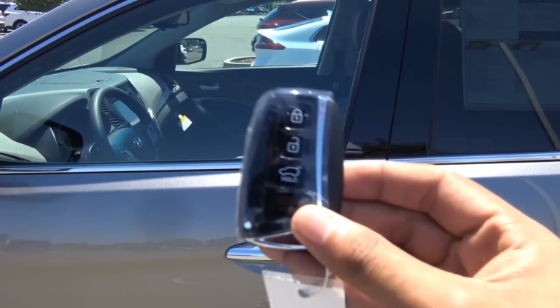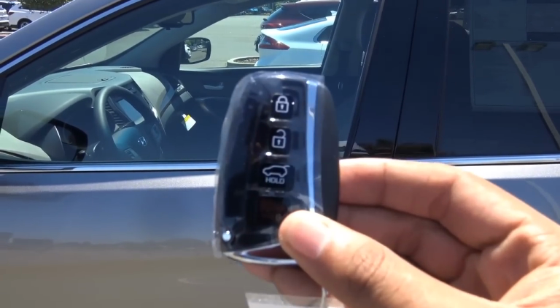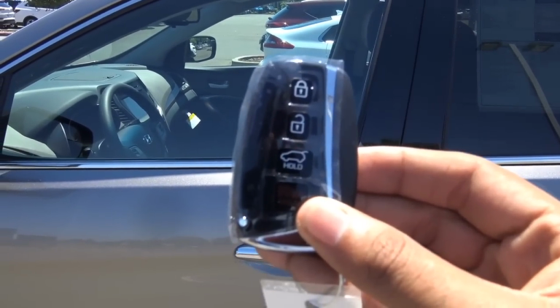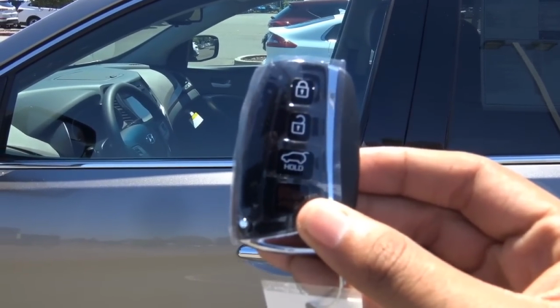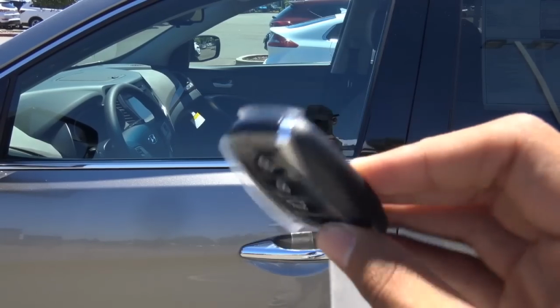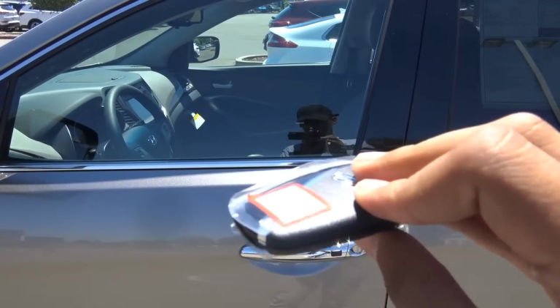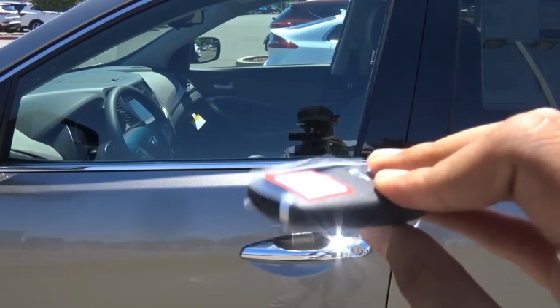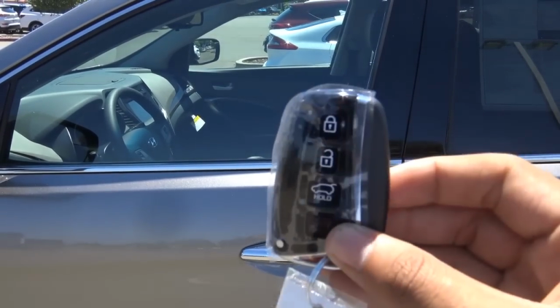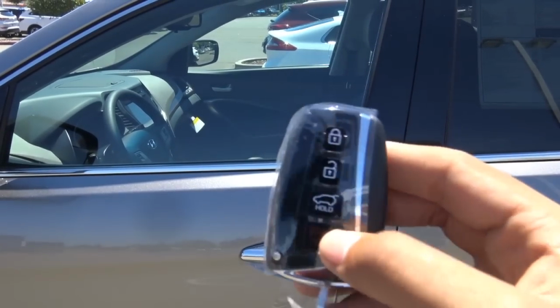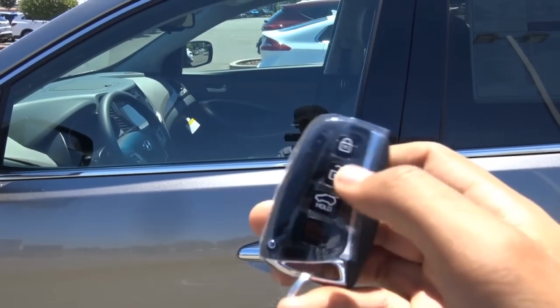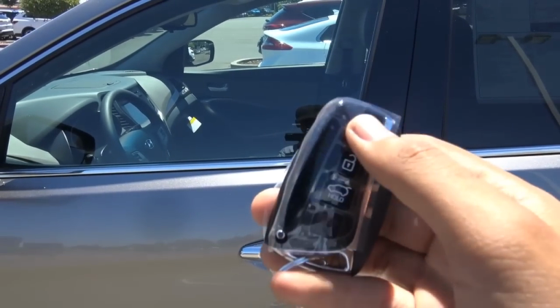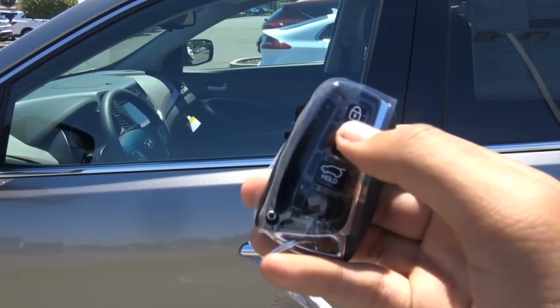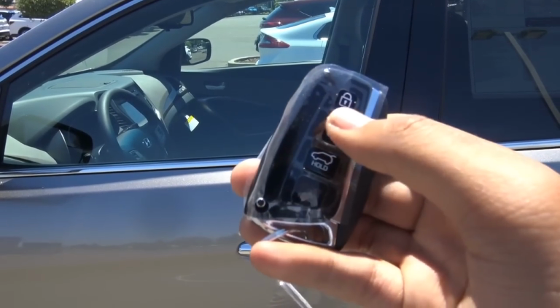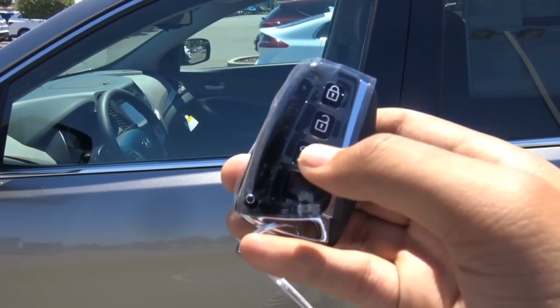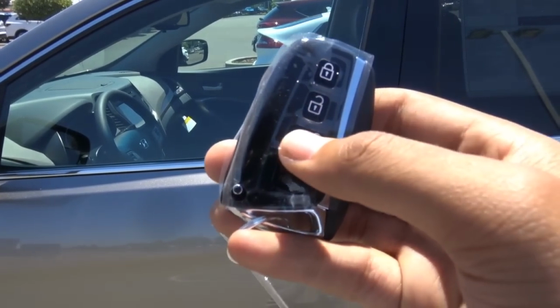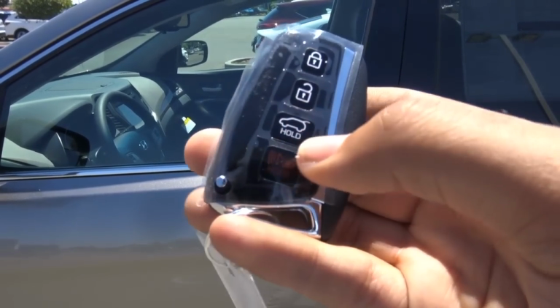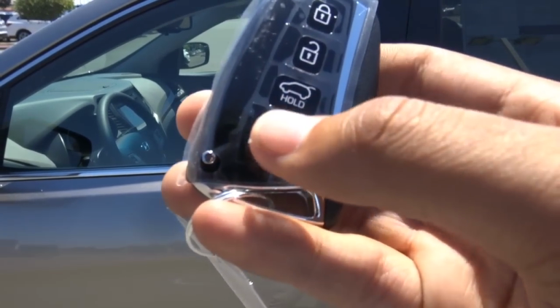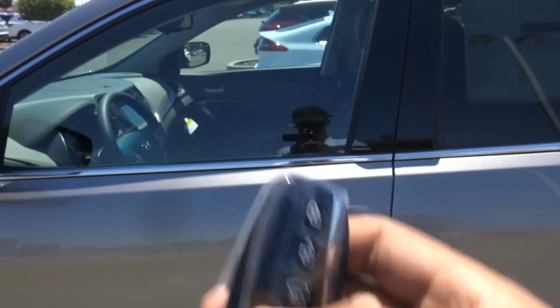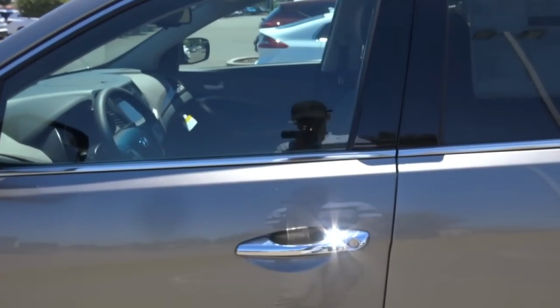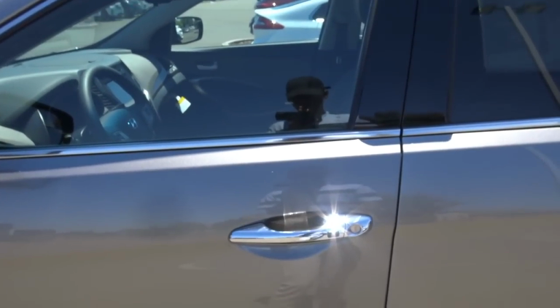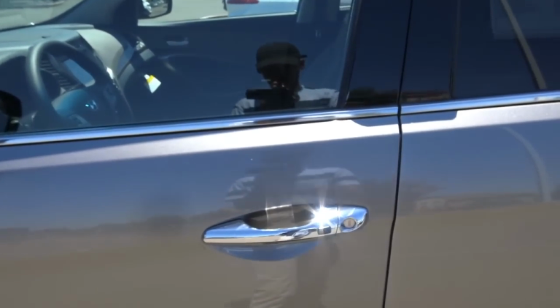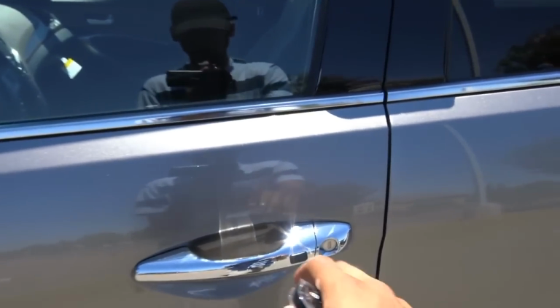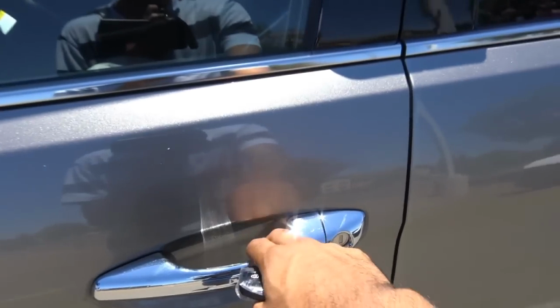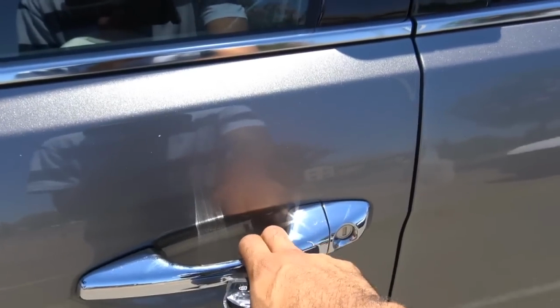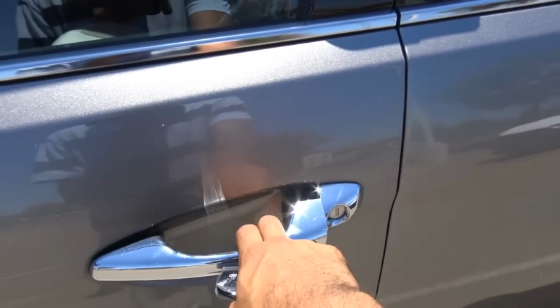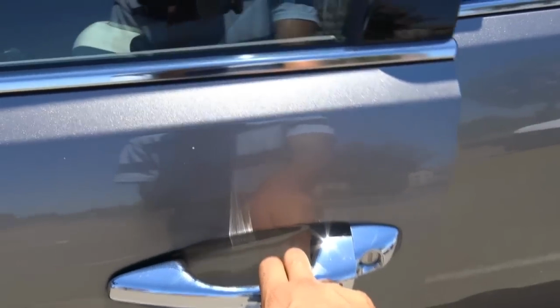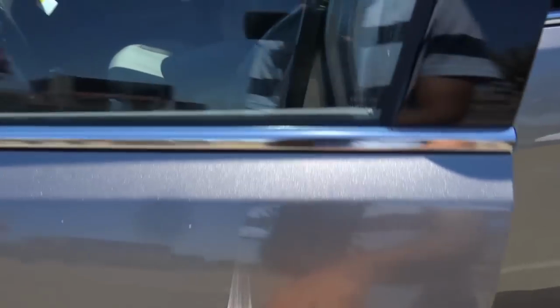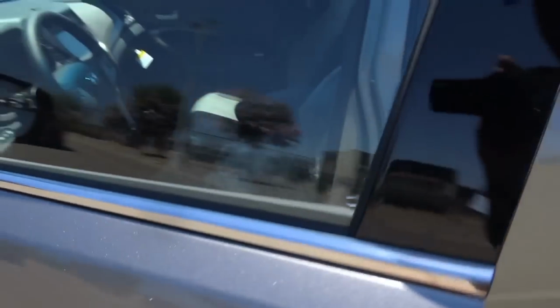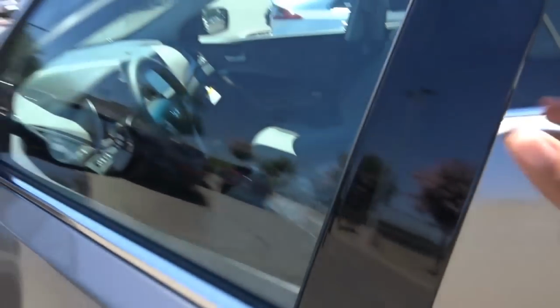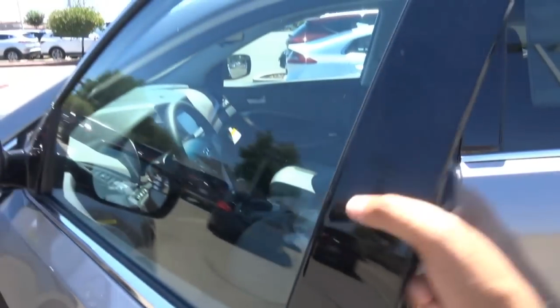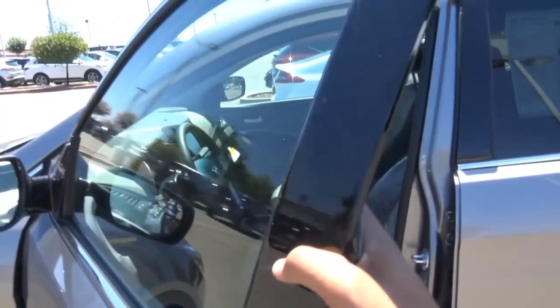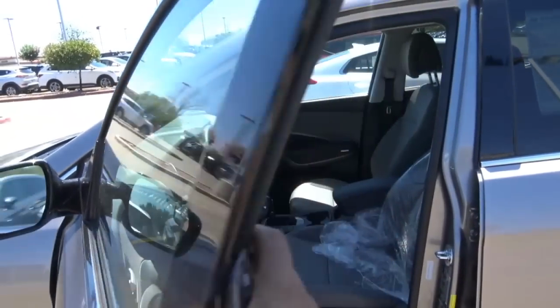There's the key fob for the vehicle. We have your lock, unlock, your power tailgate, and your panic alarm, and chrome exterior door handles.